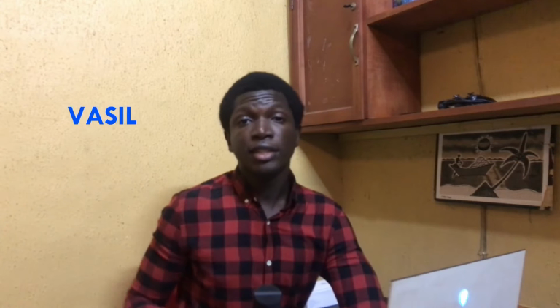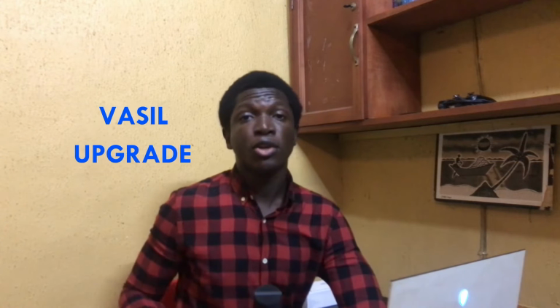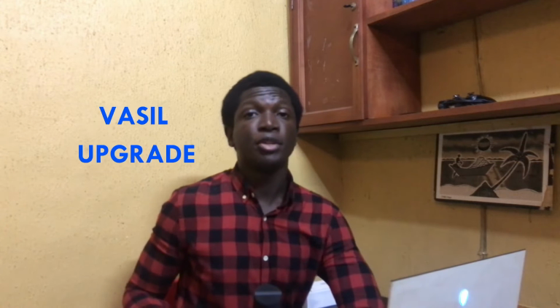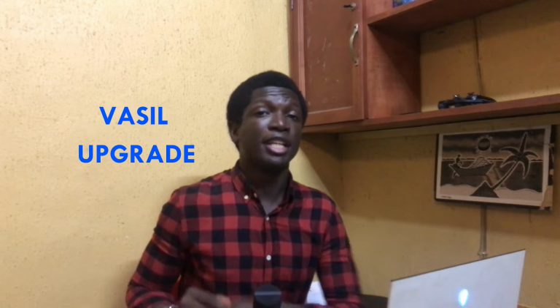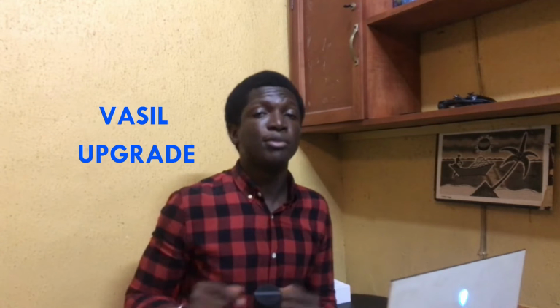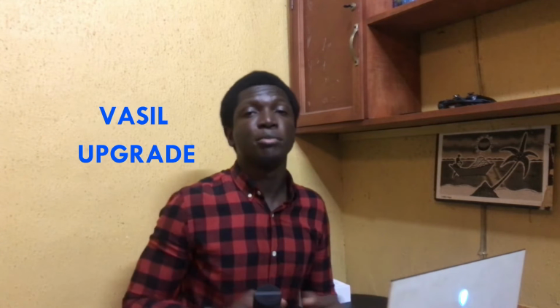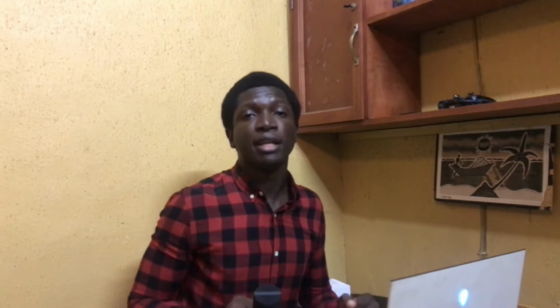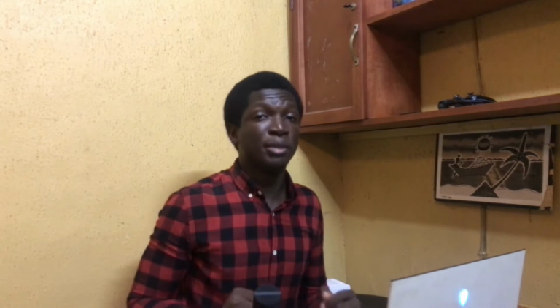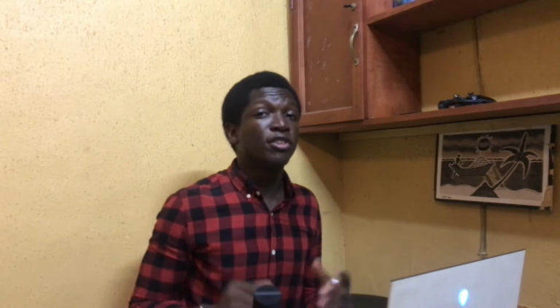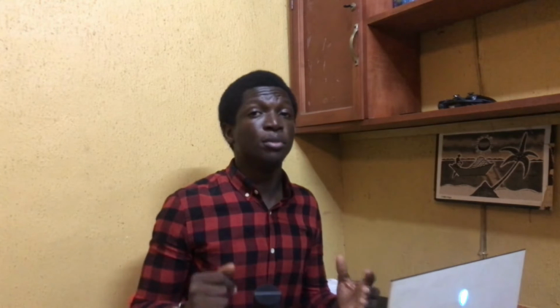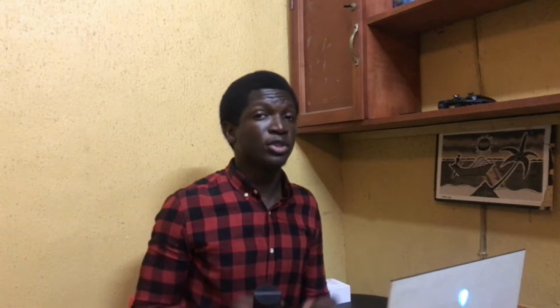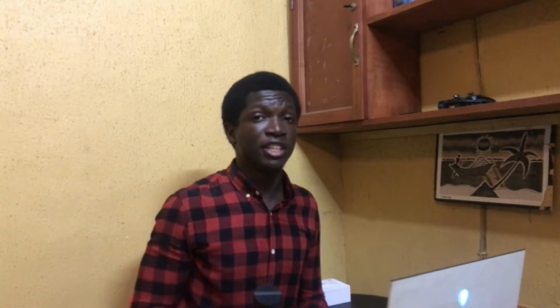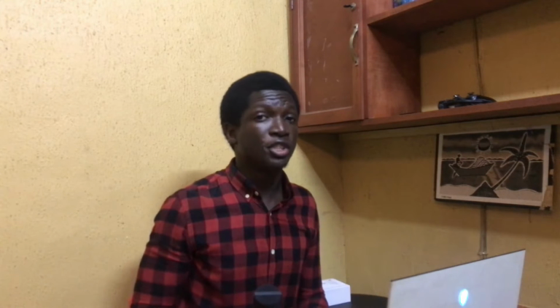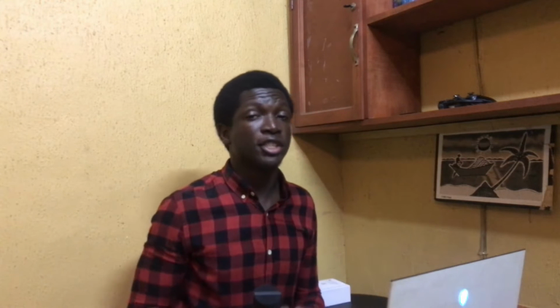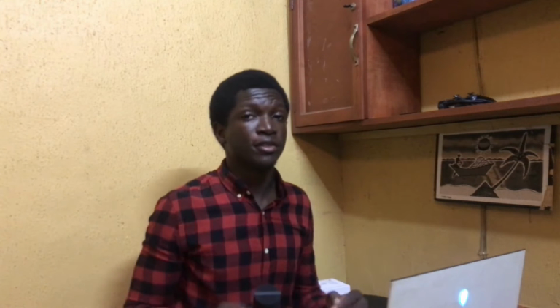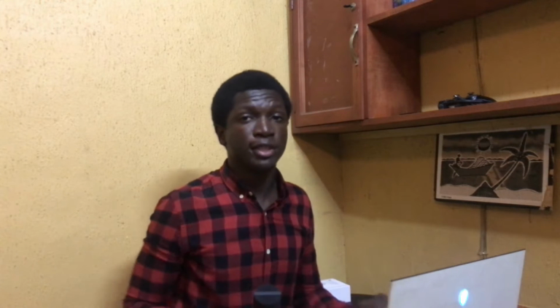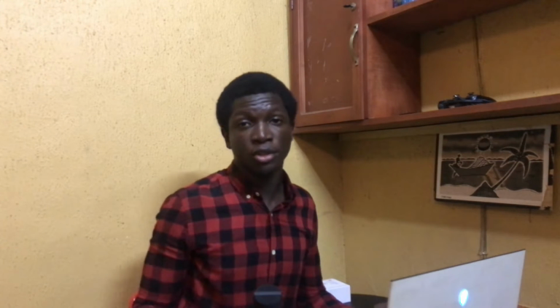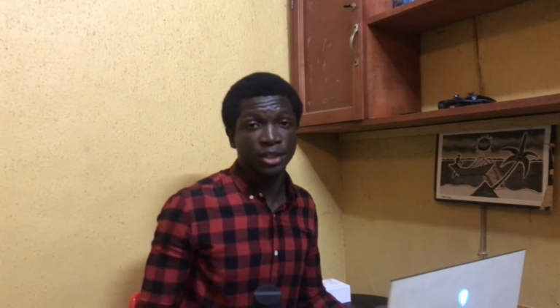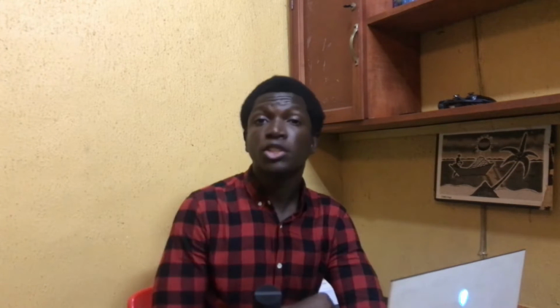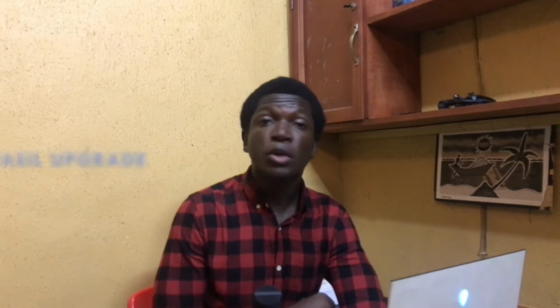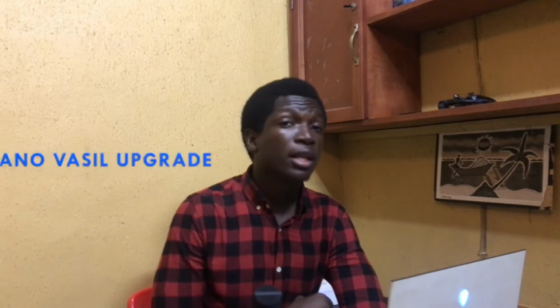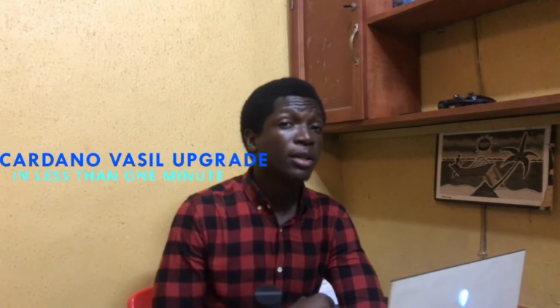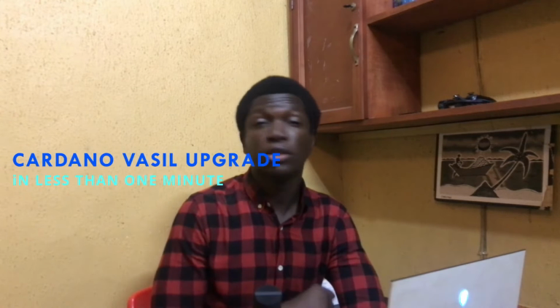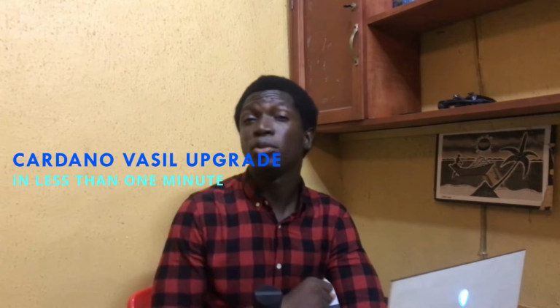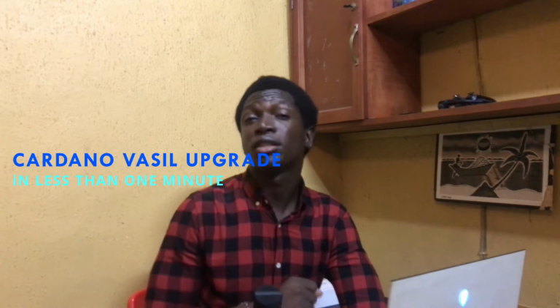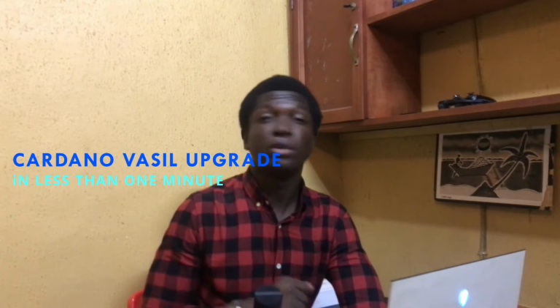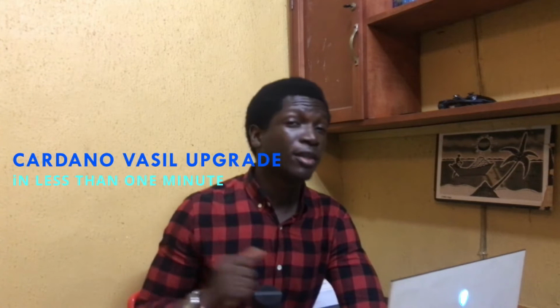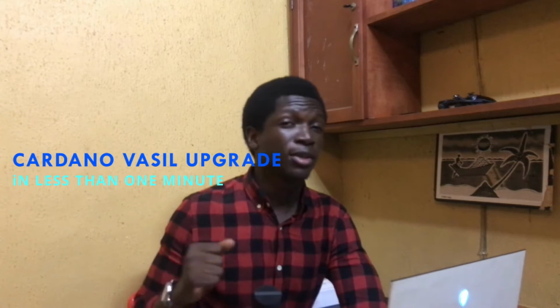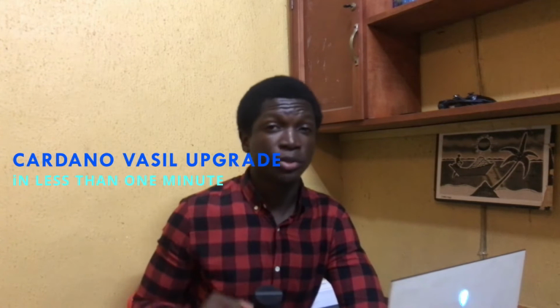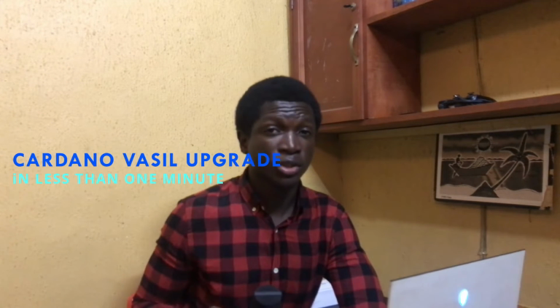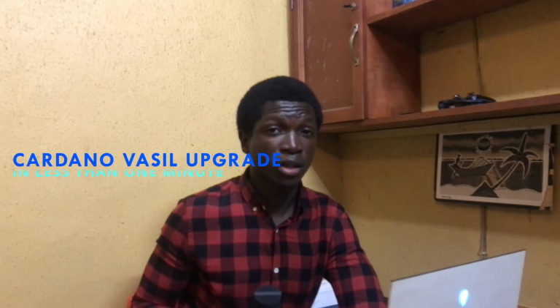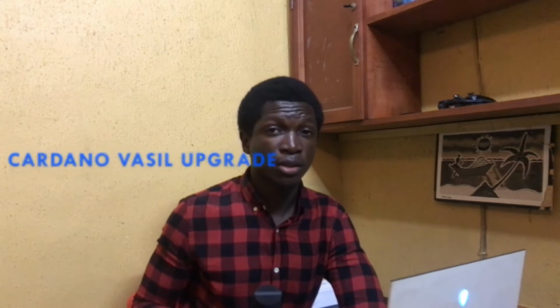The Vasil upgrade aims to bring an improved boost to the efficiency of this blockchain. Here are some quick takeaways to help you understand what the Vasil upgrade is all about.